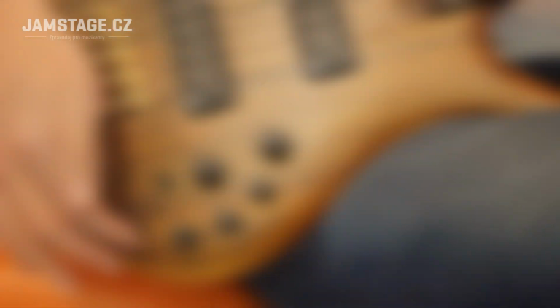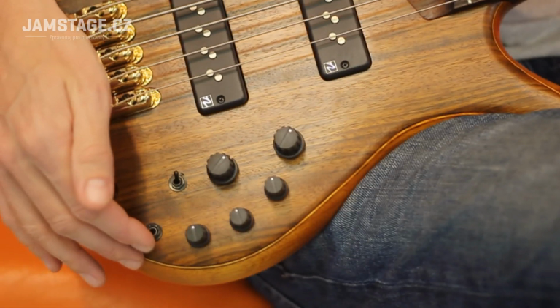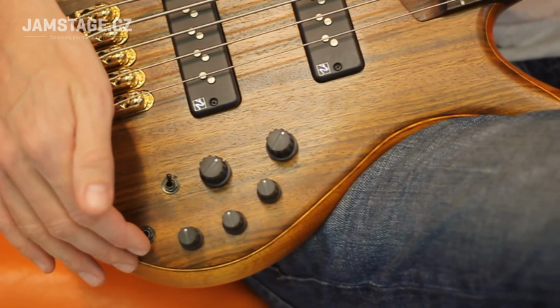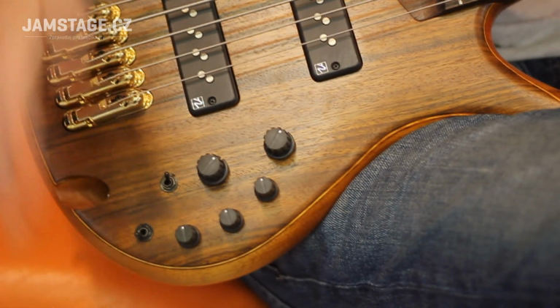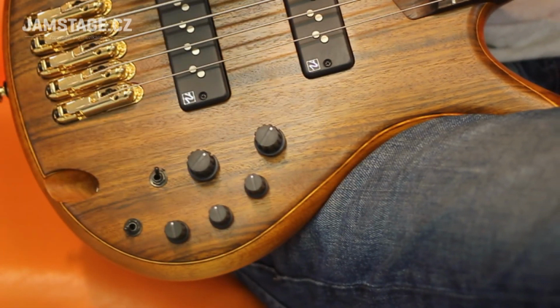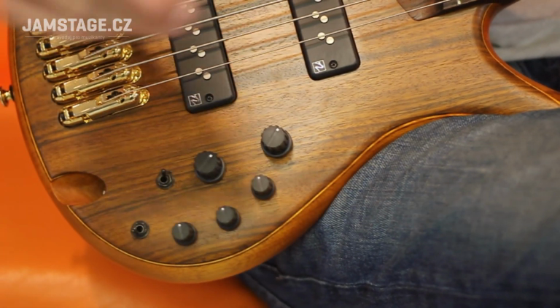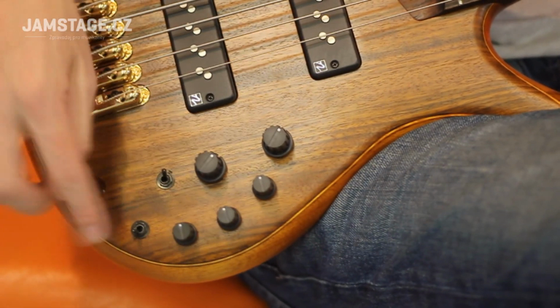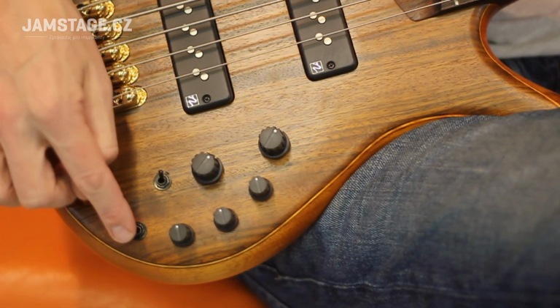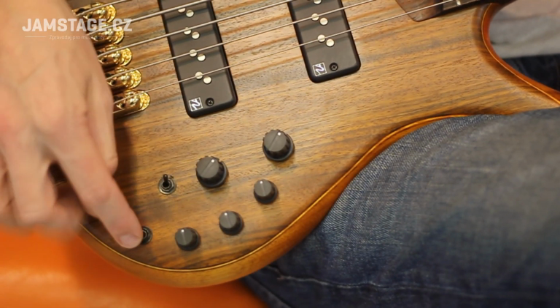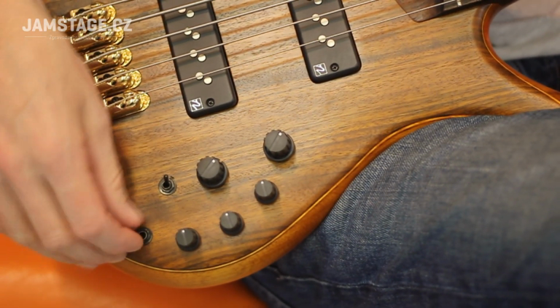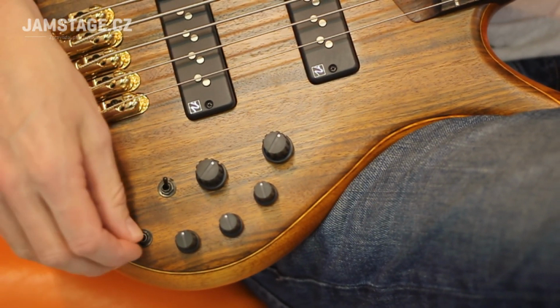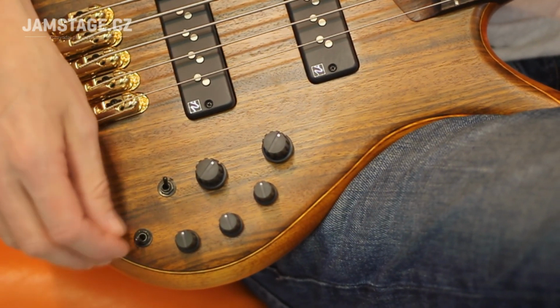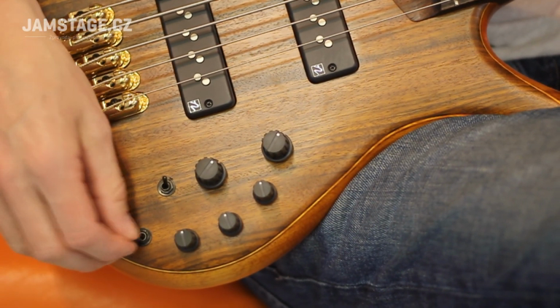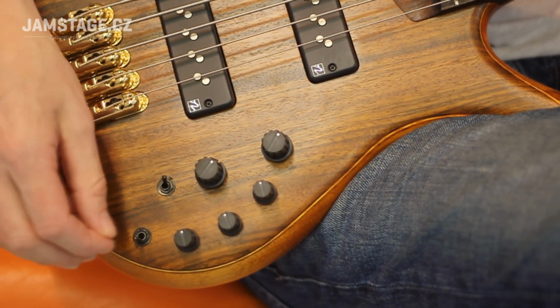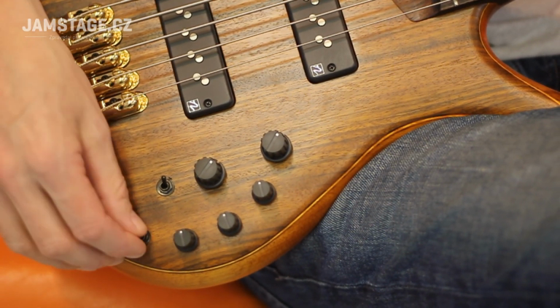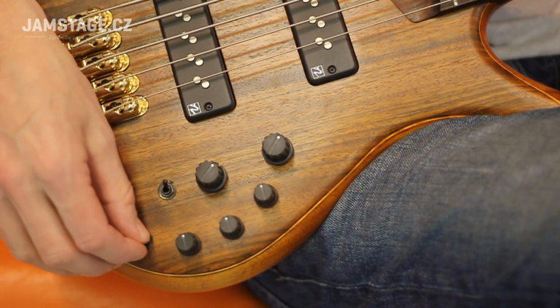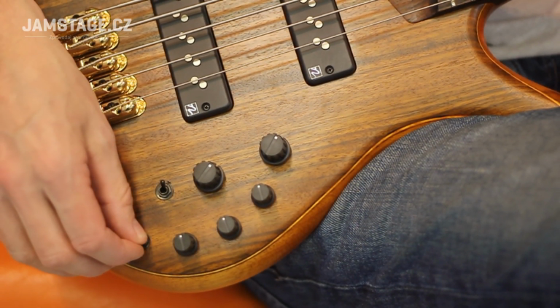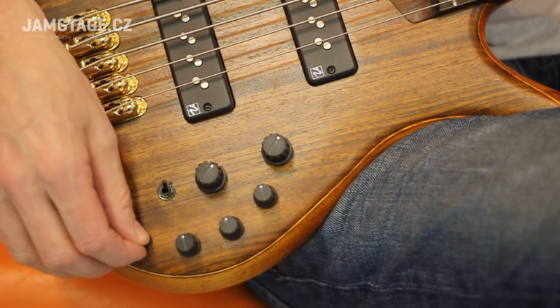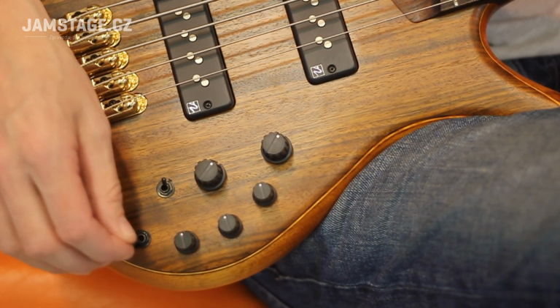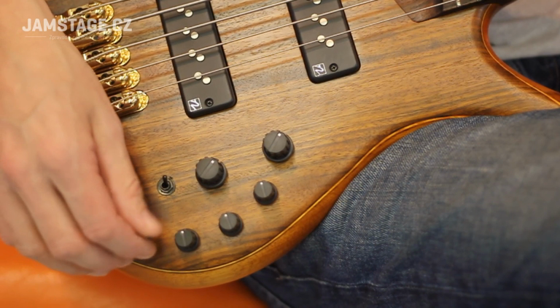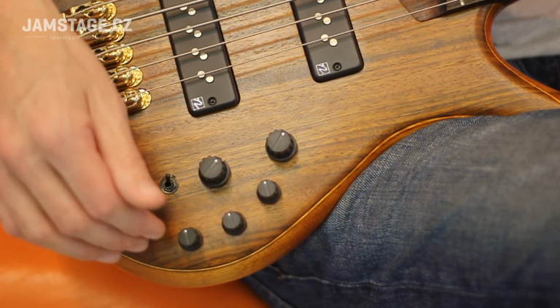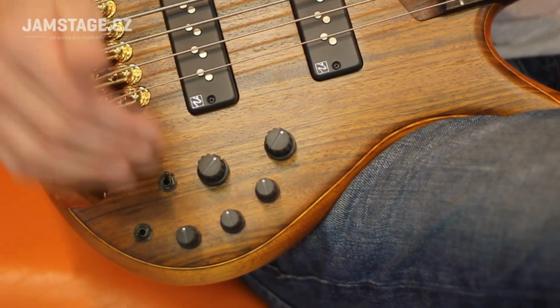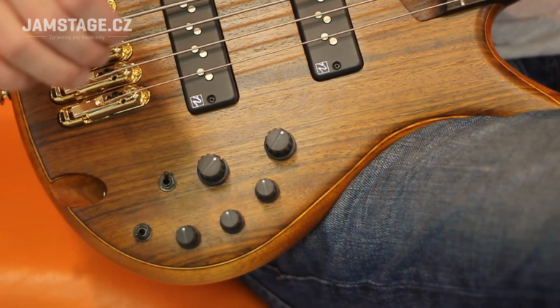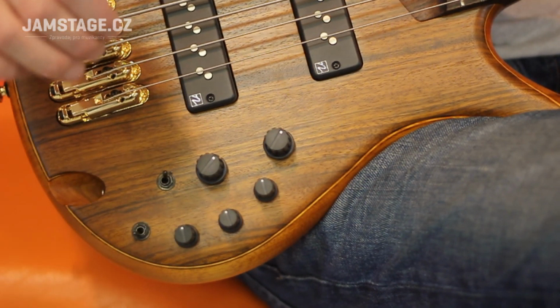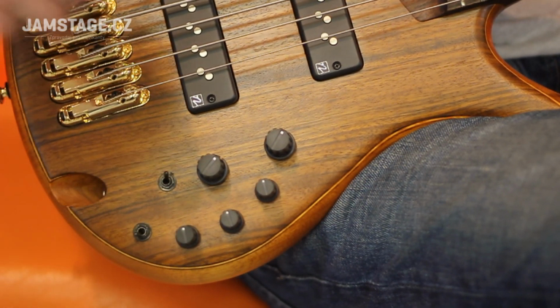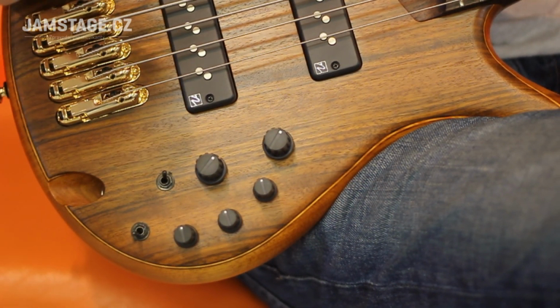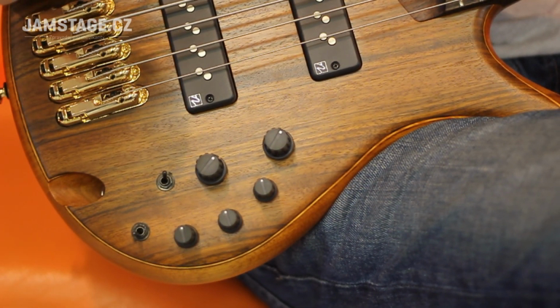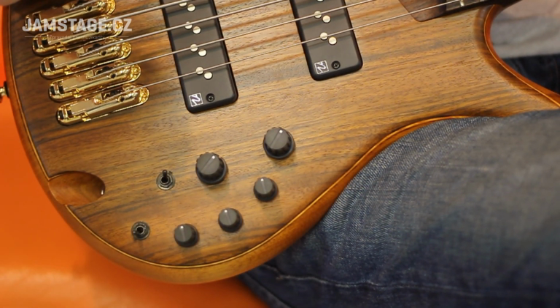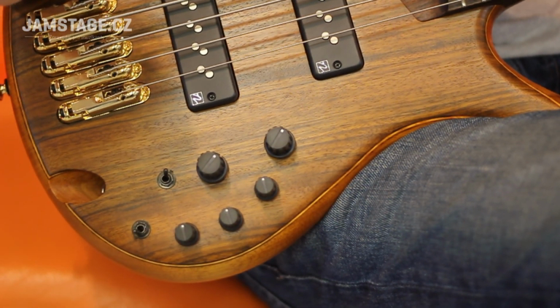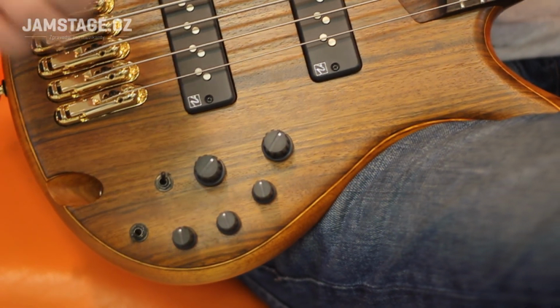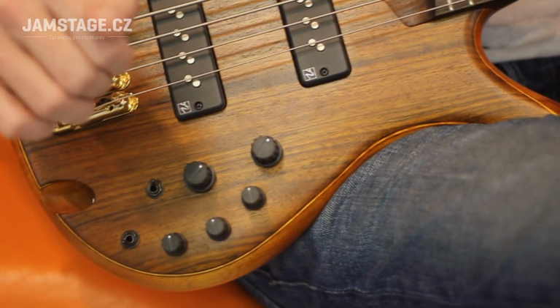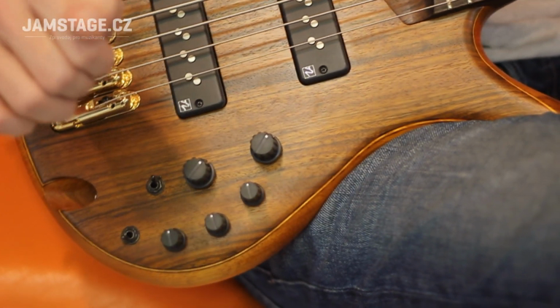Tento svič nám mění nastavení středových frekvencí, a to z 250 na 600 Hz.